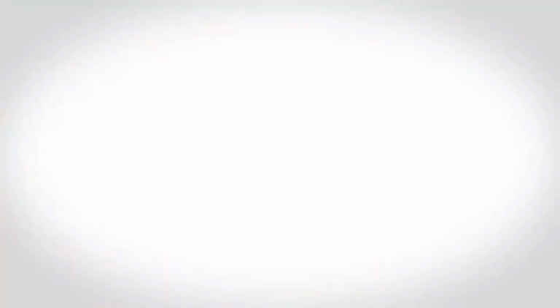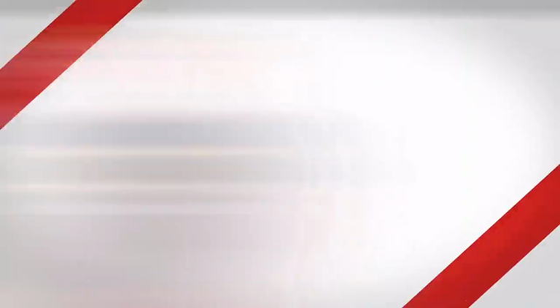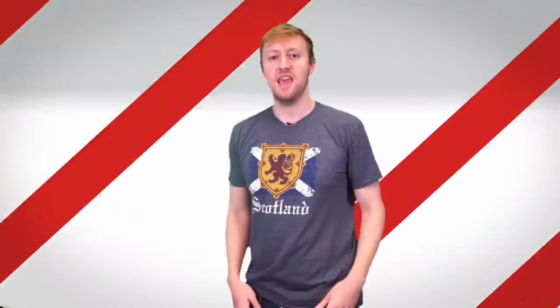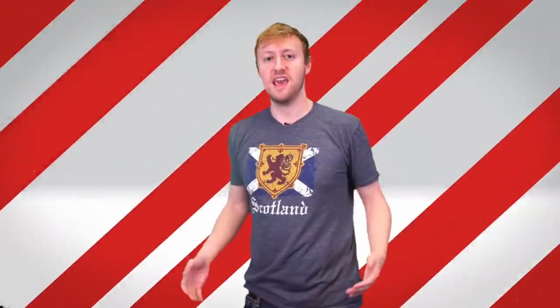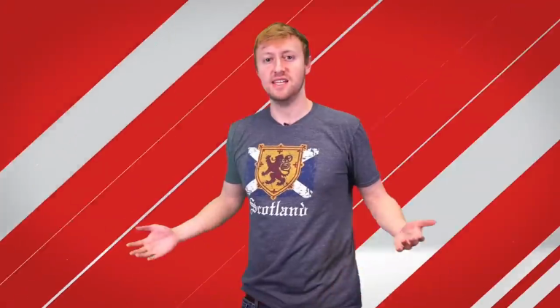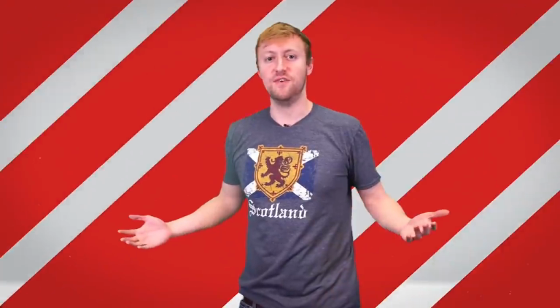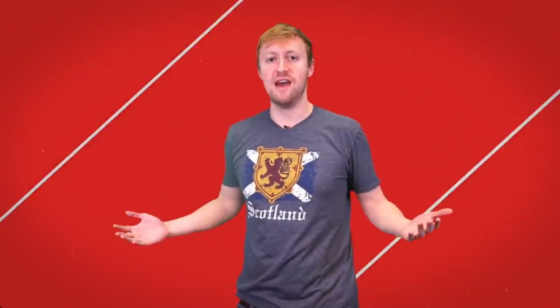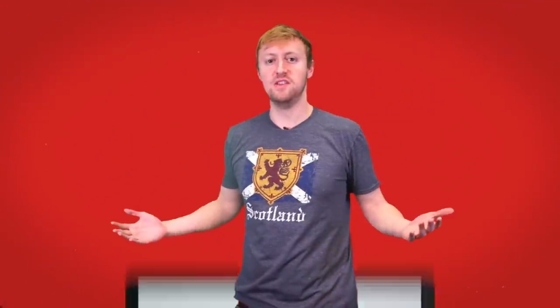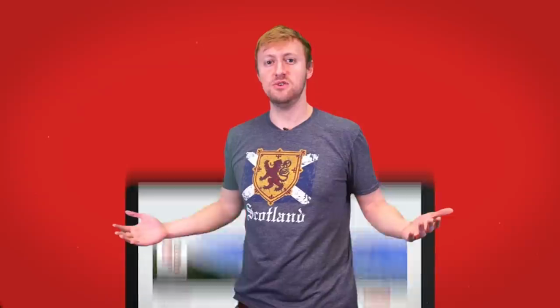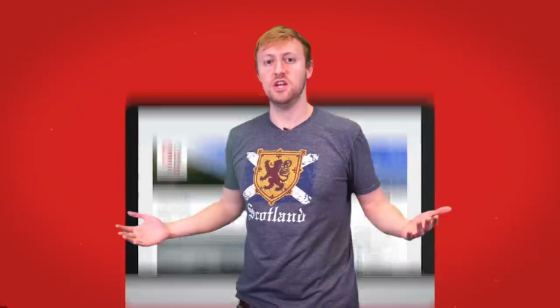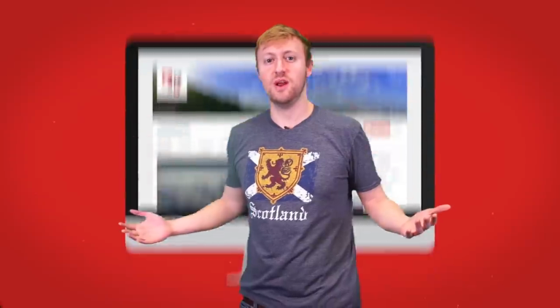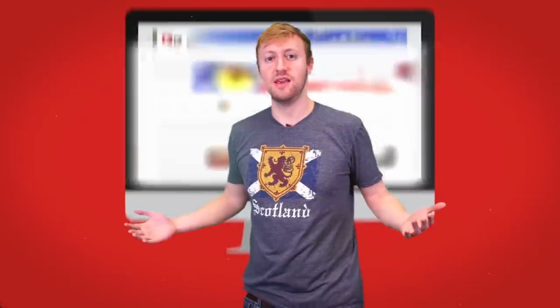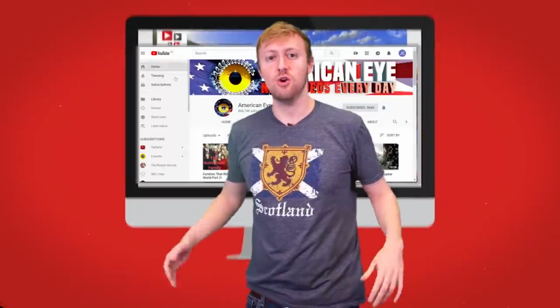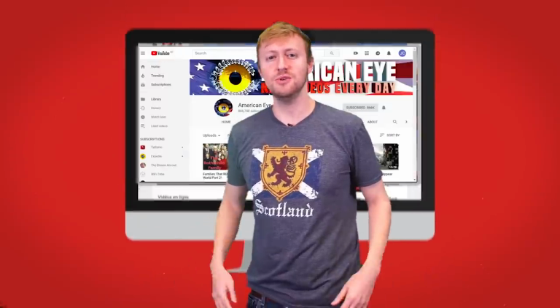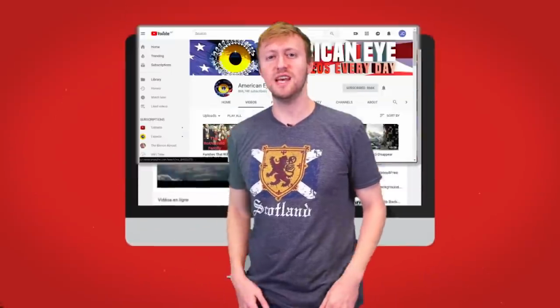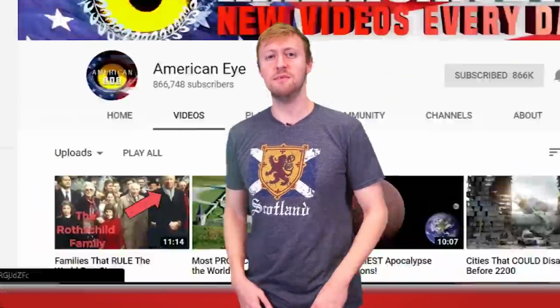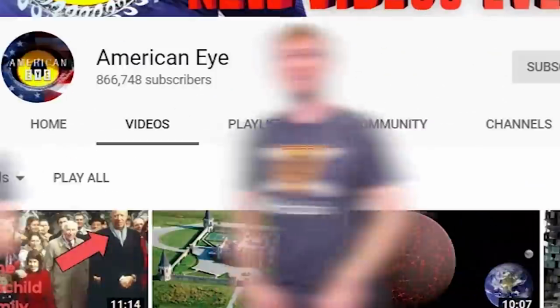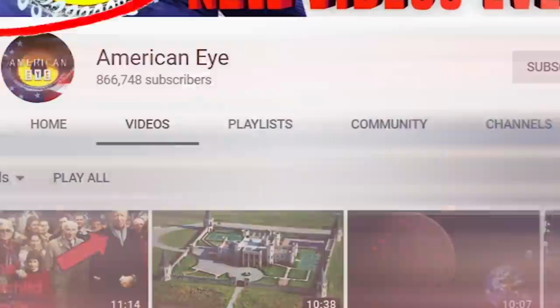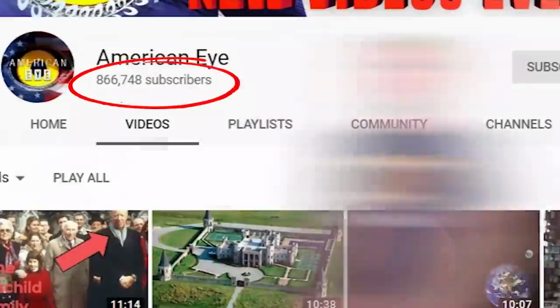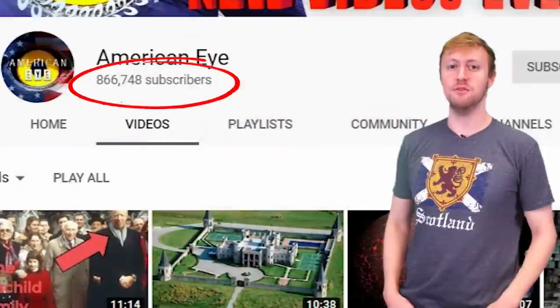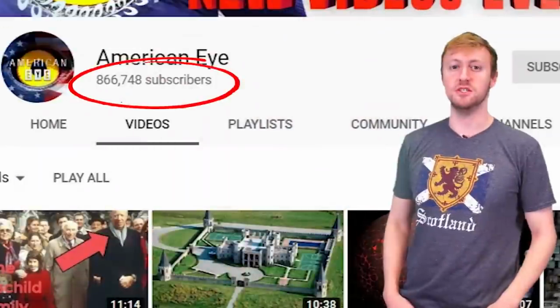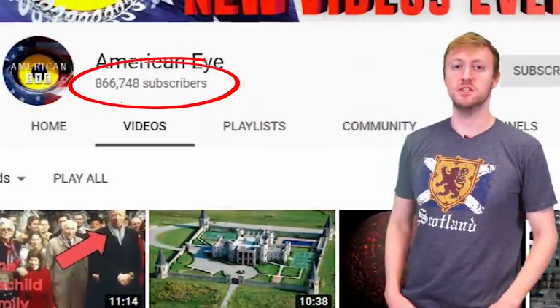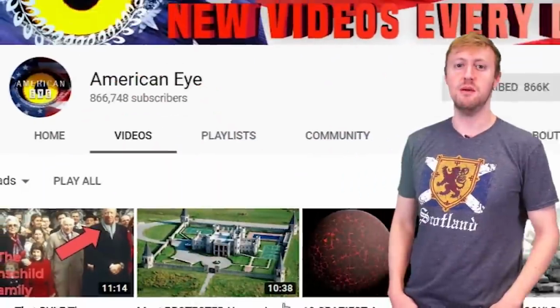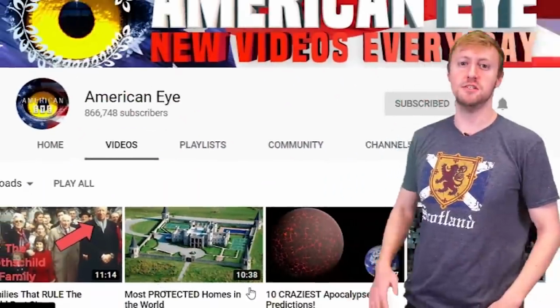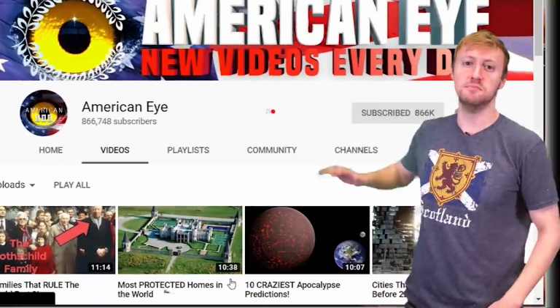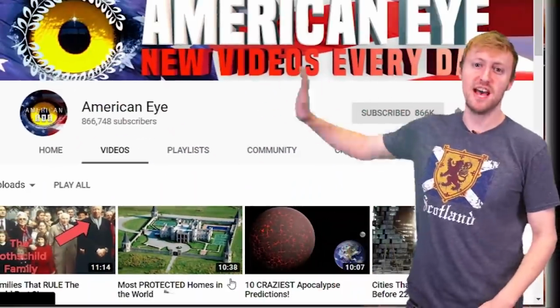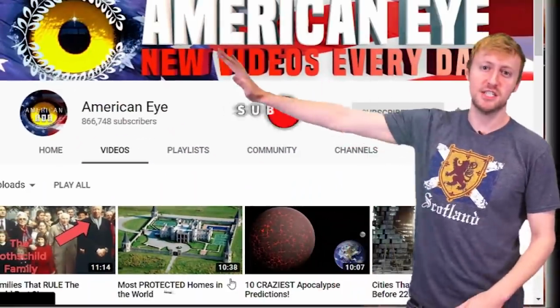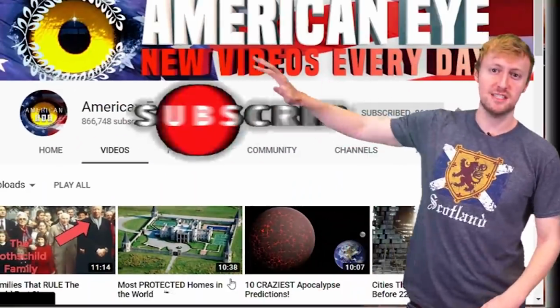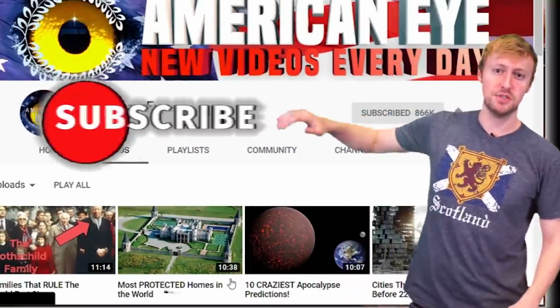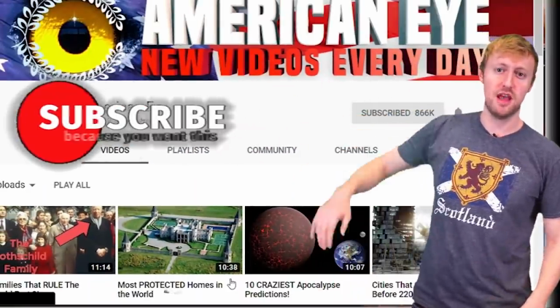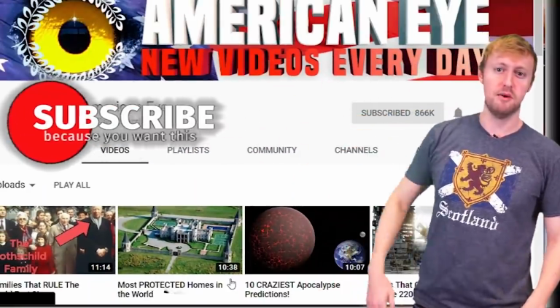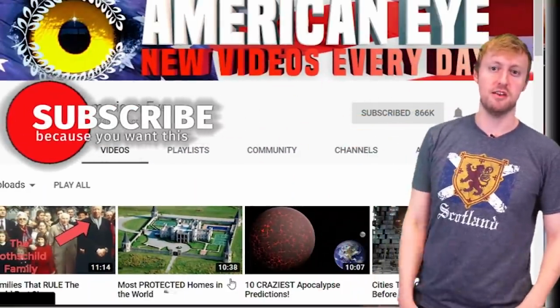Hey guys, if you haven't noticed already, we're almost at a million subscribers, so remember to smash that subscribe button!